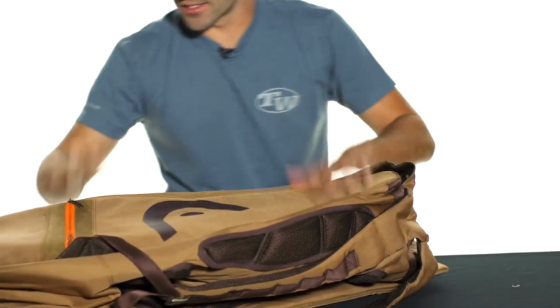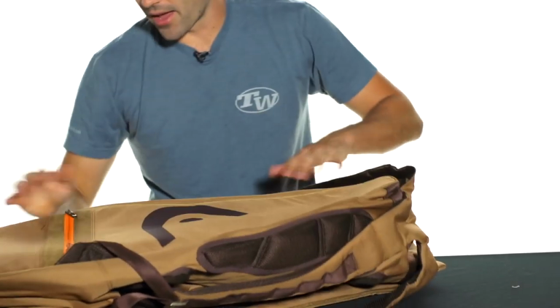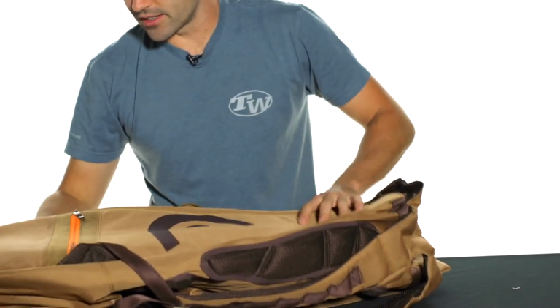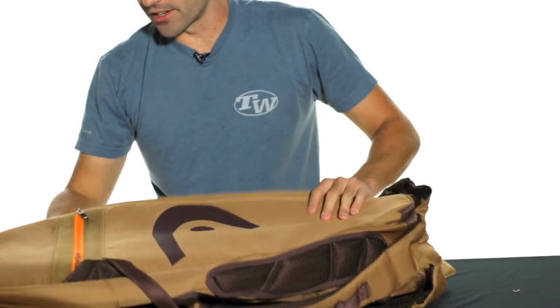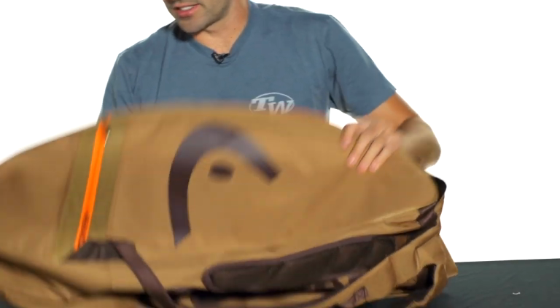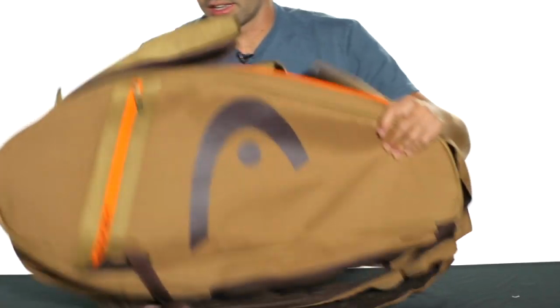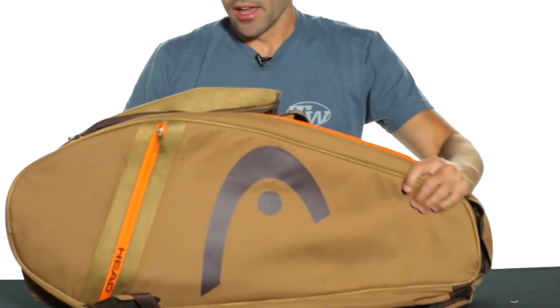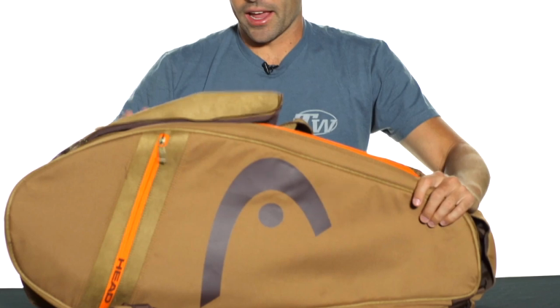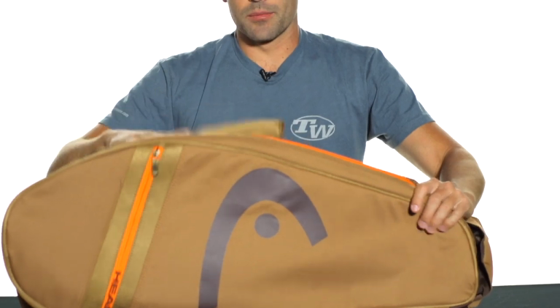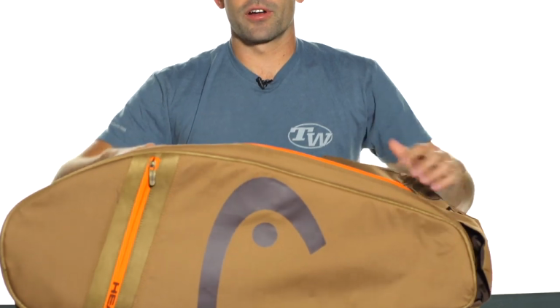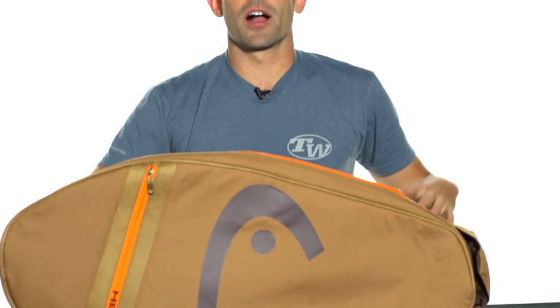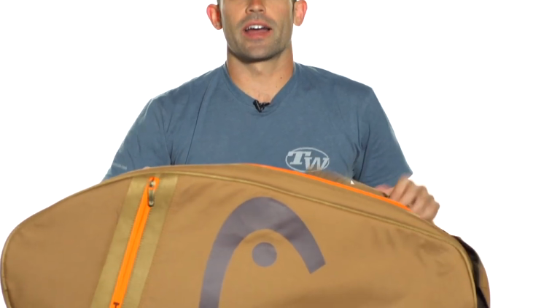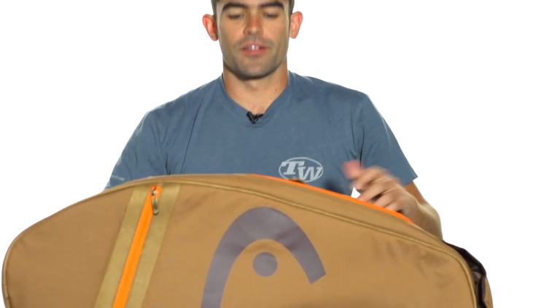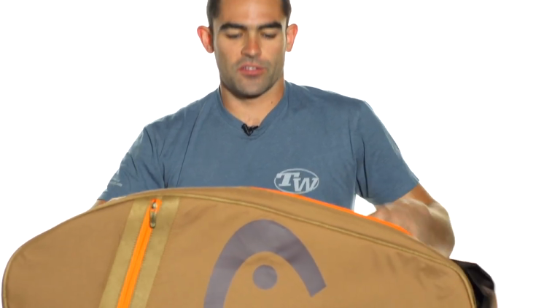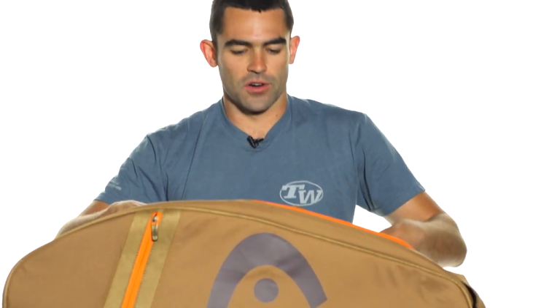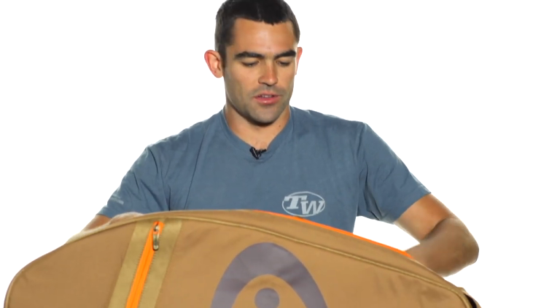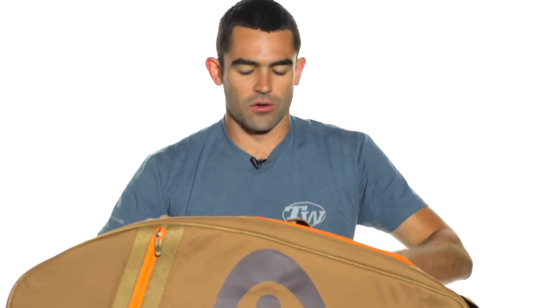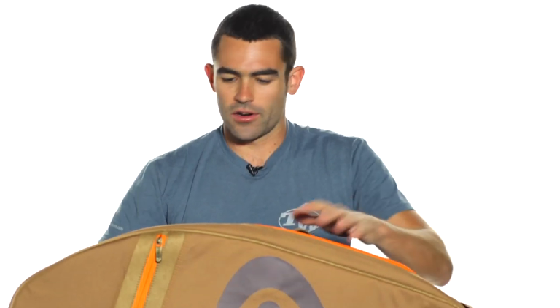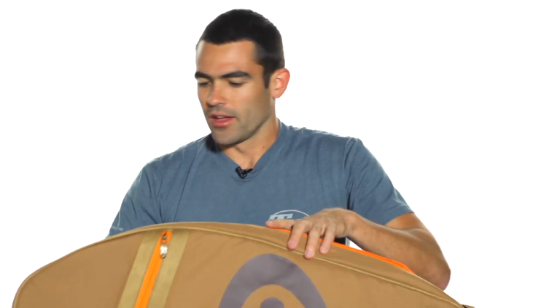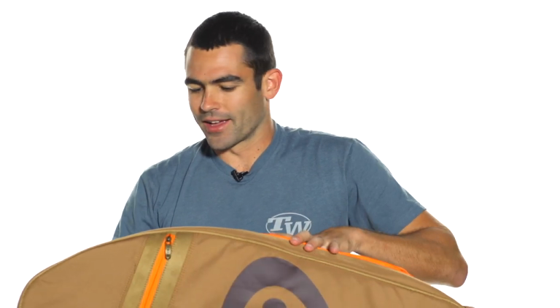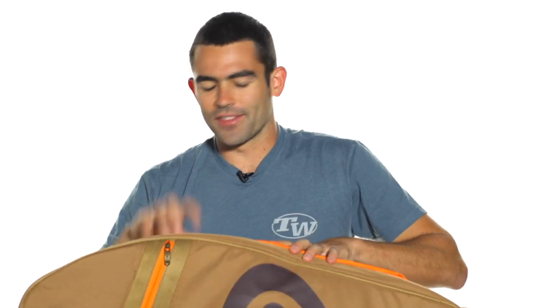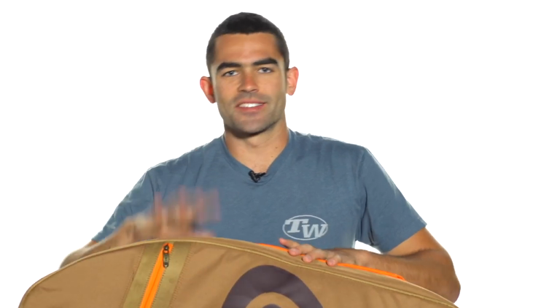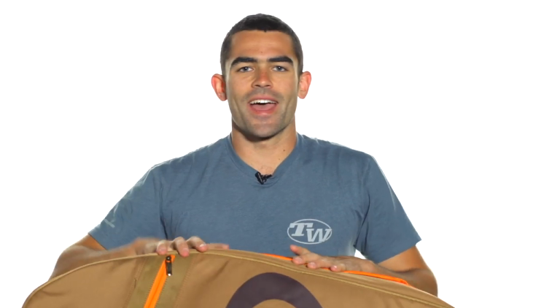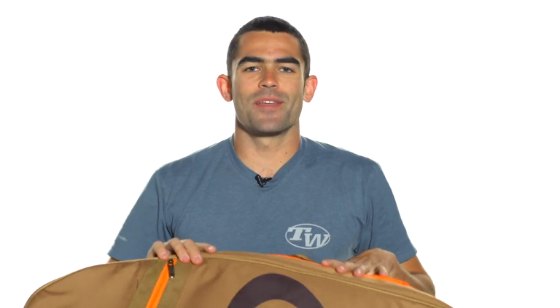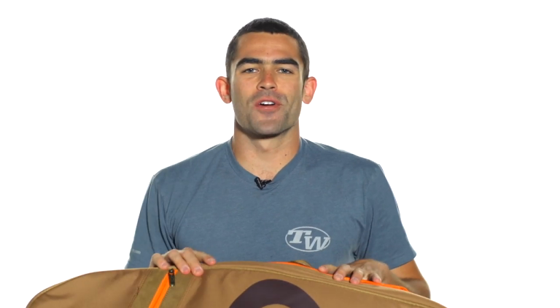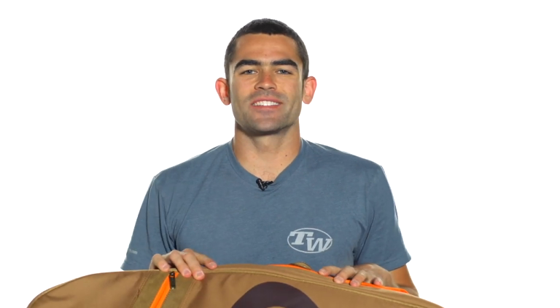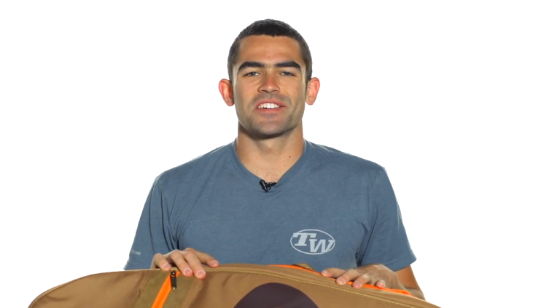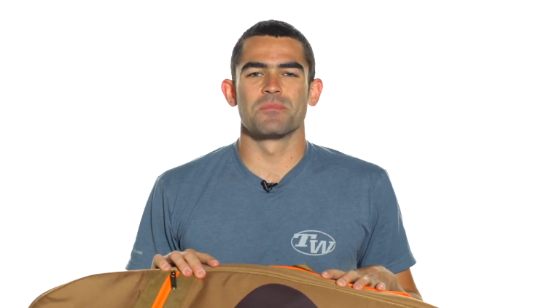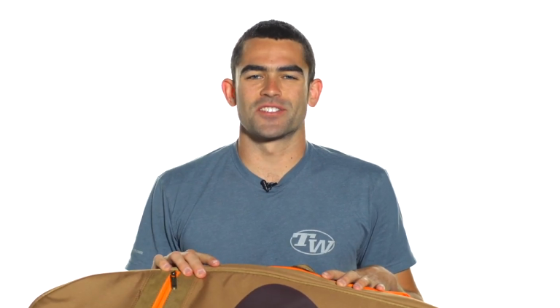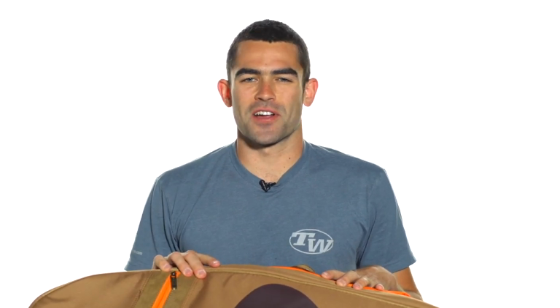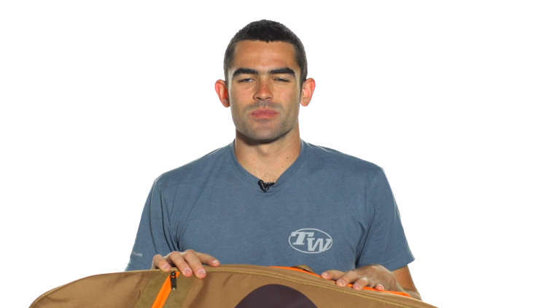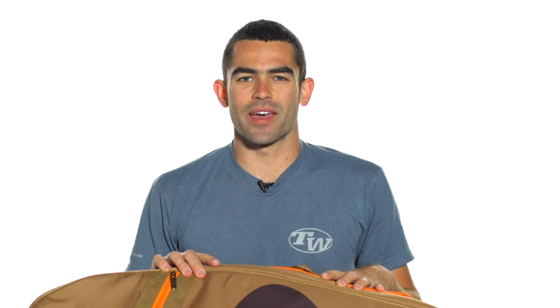This is the bag that you're going to see Andy Murray rocking out on the tour onto the court. Again, this is the Head Murray Series Monster Combi Bag.